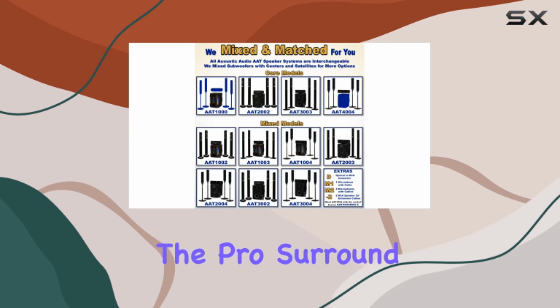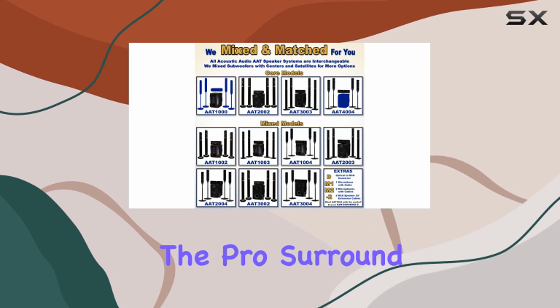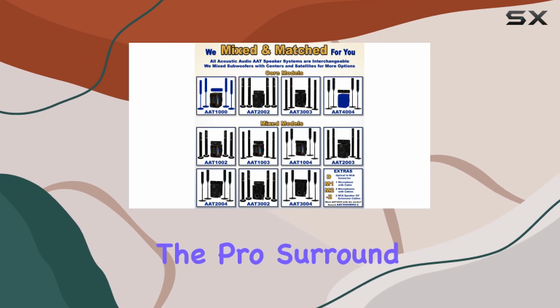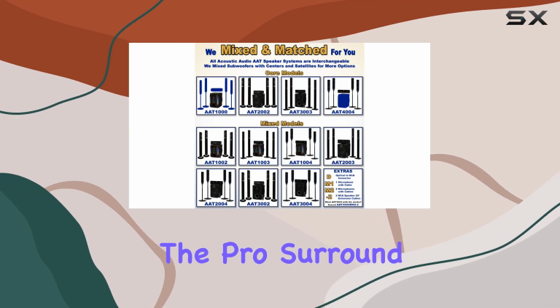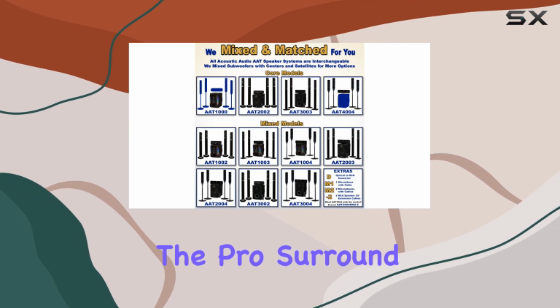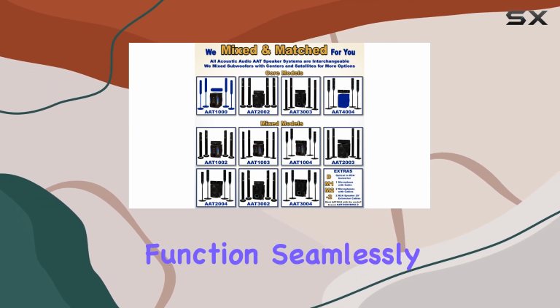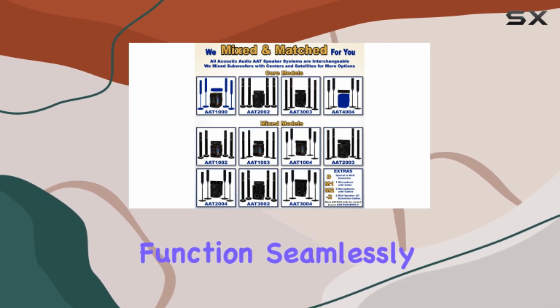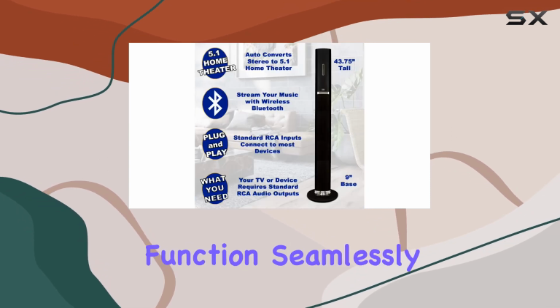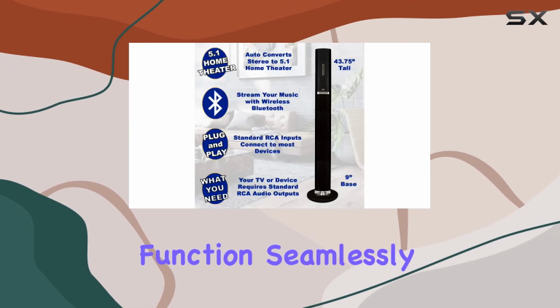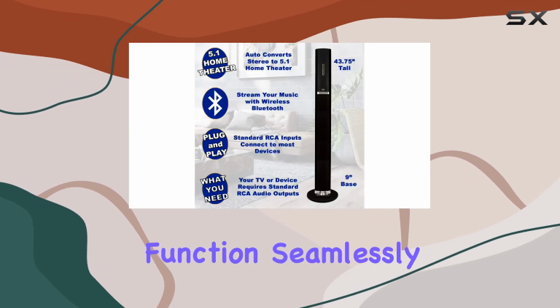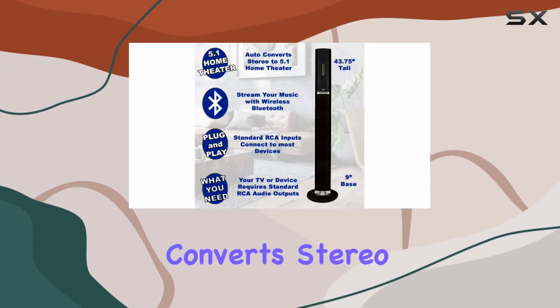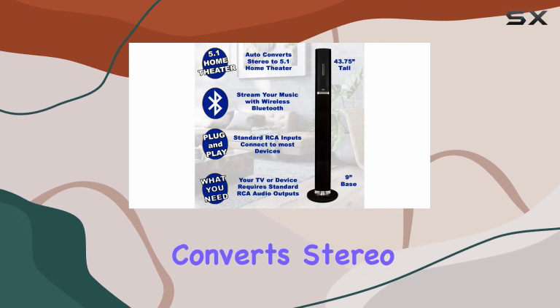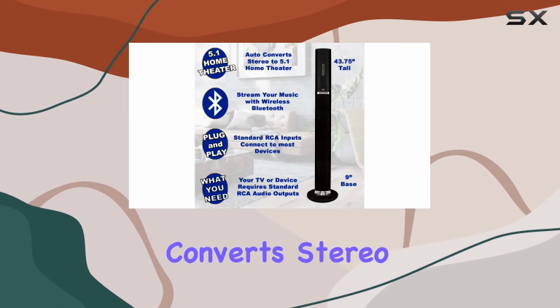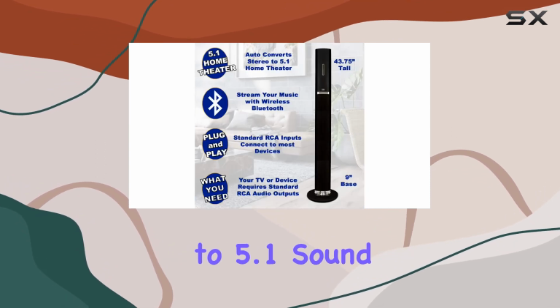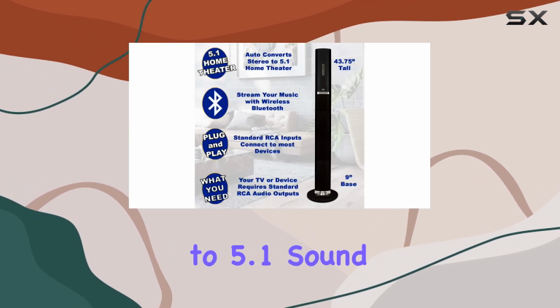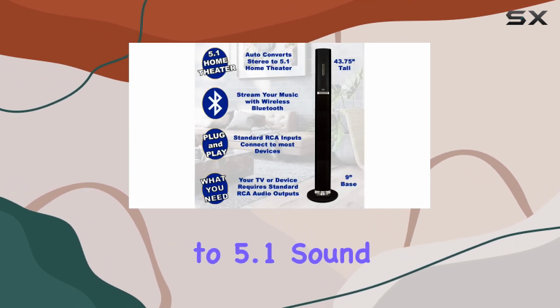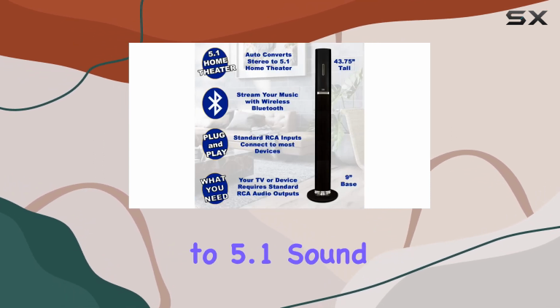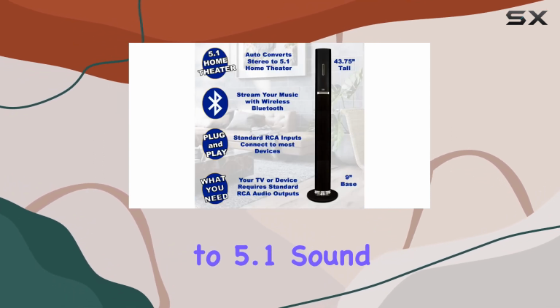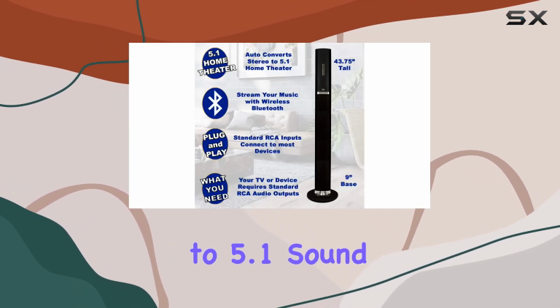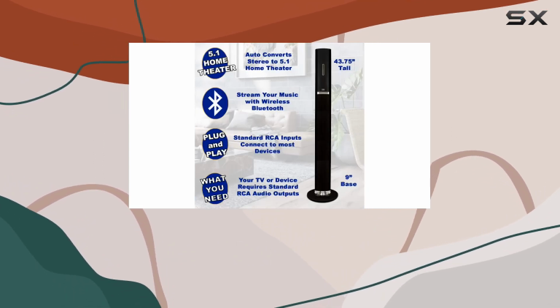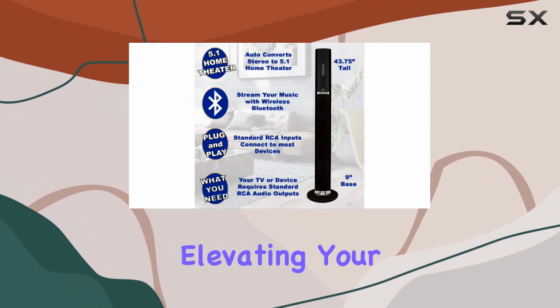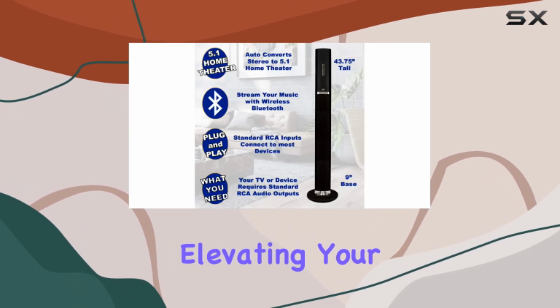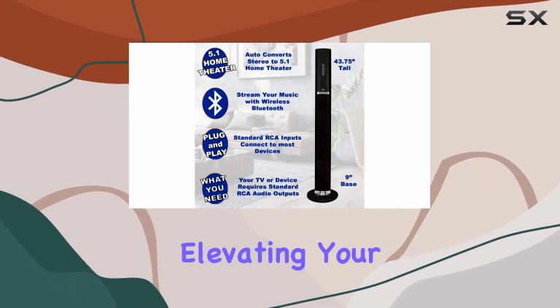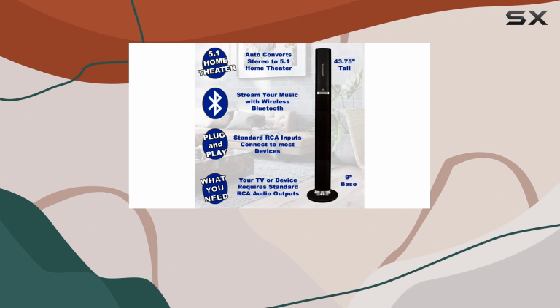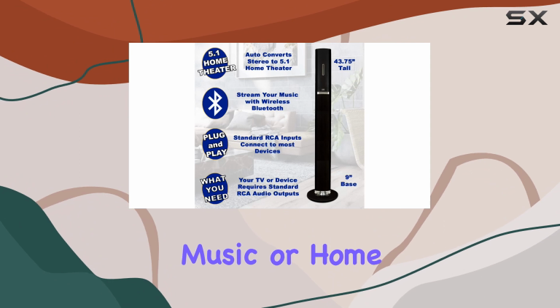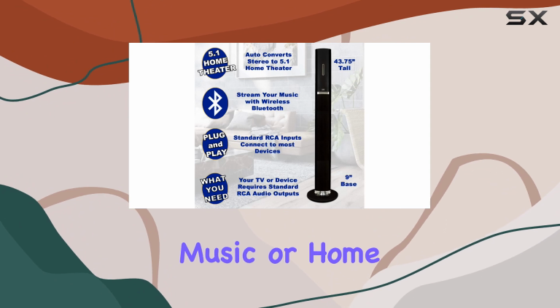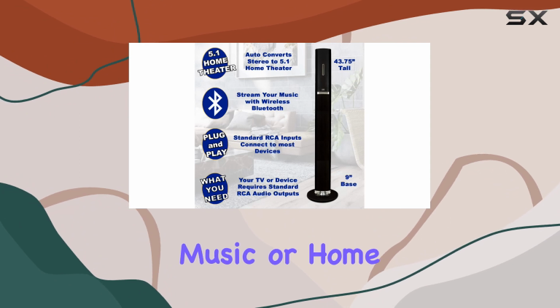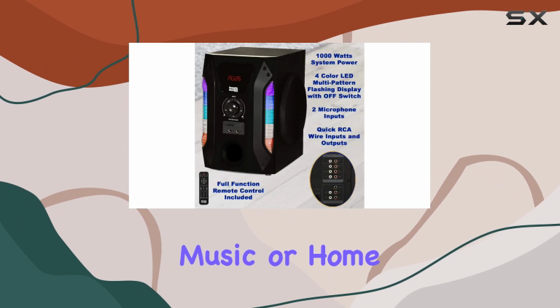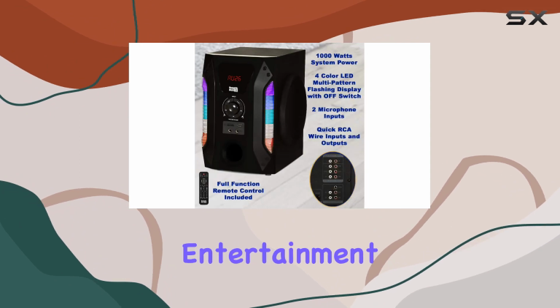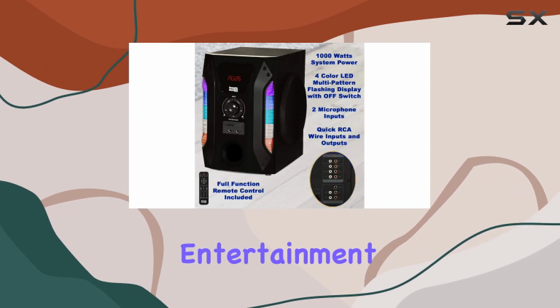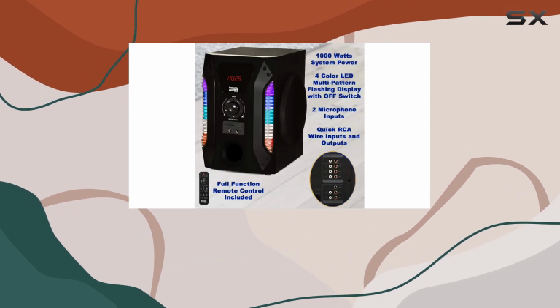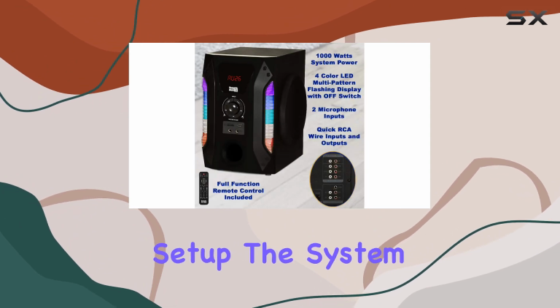The Pro Surround function seamlessly converts stereo to 5.1 sound, elevating your music or home entertainment setup.